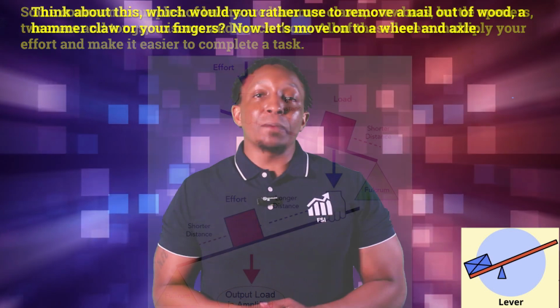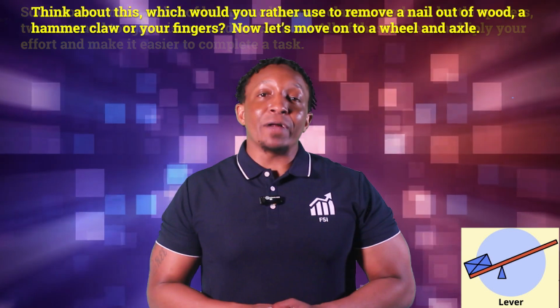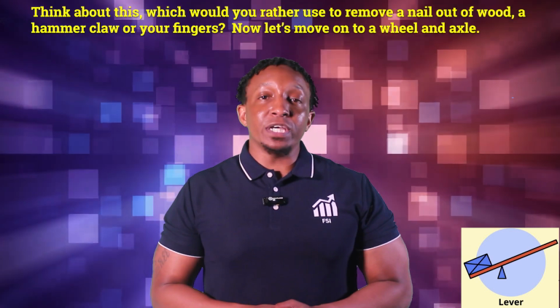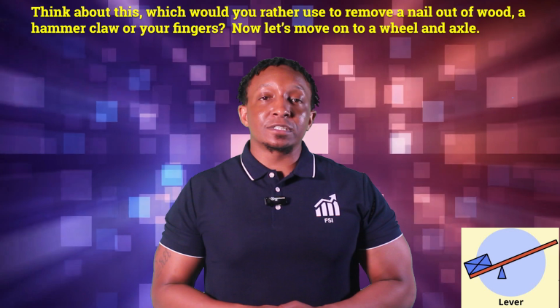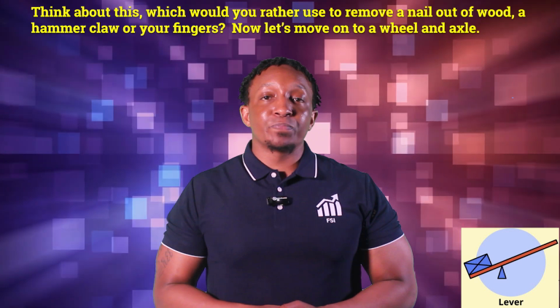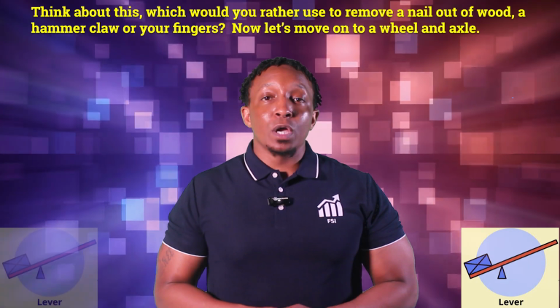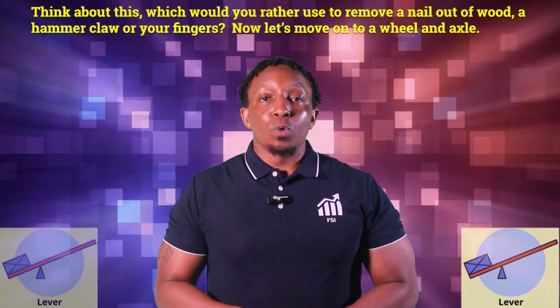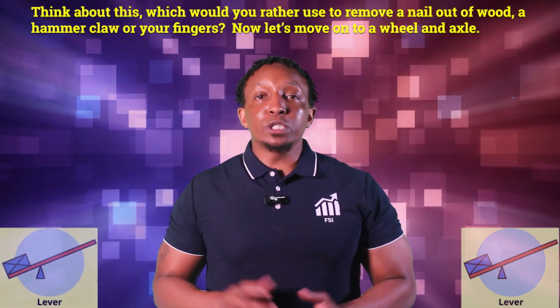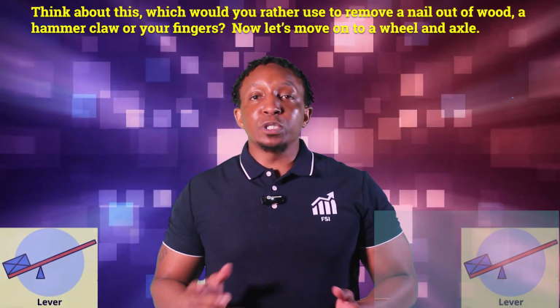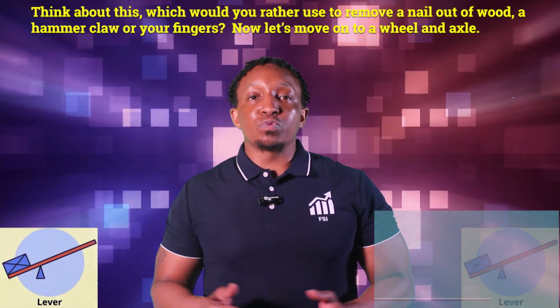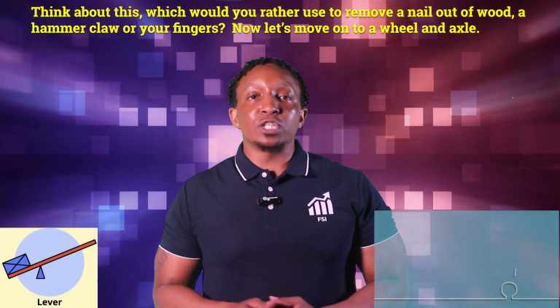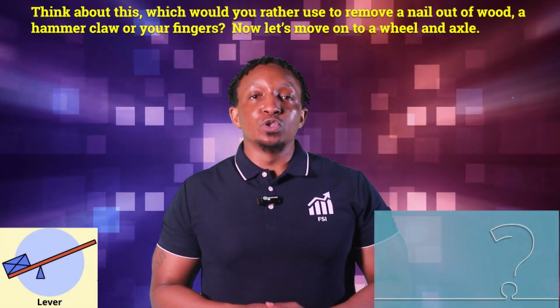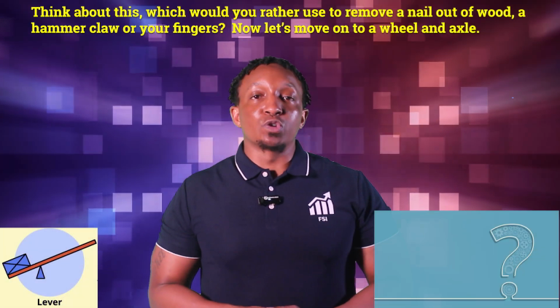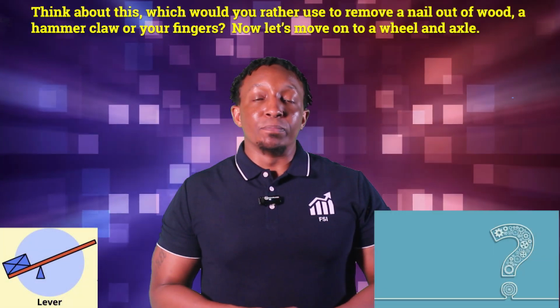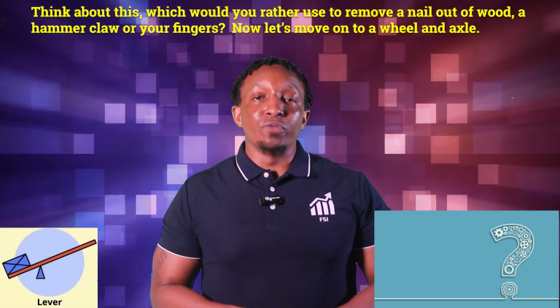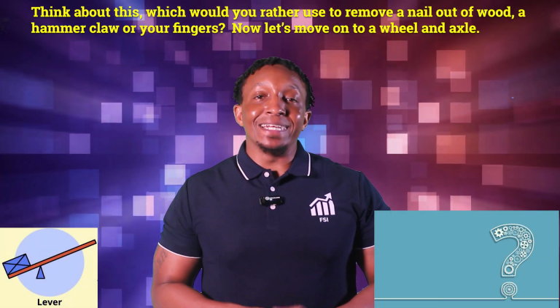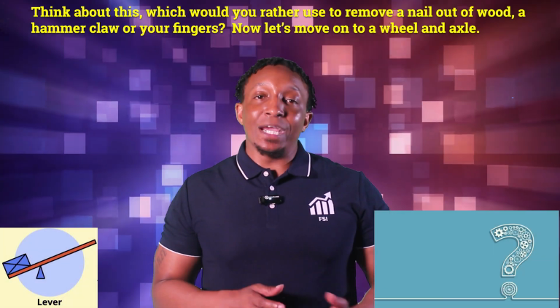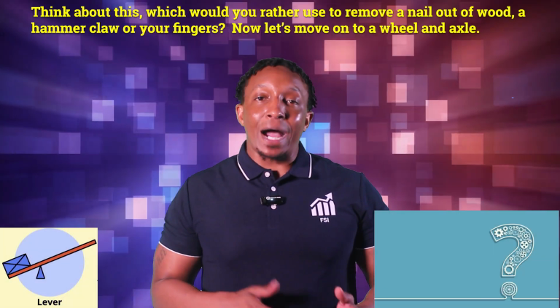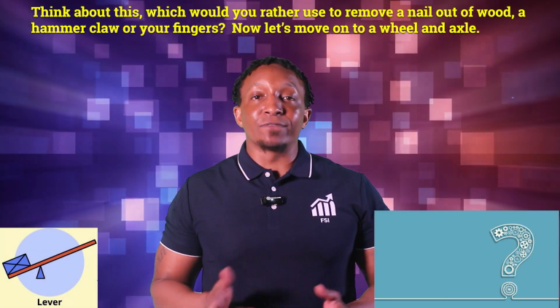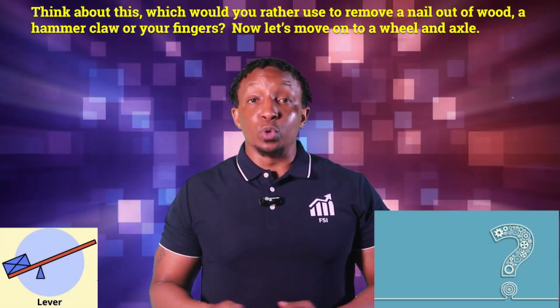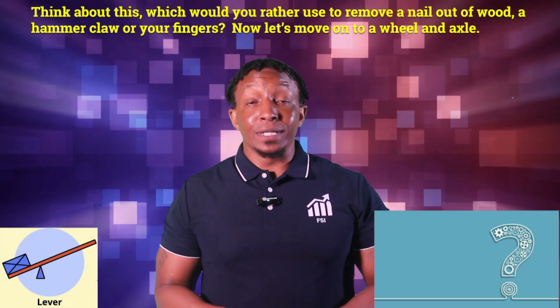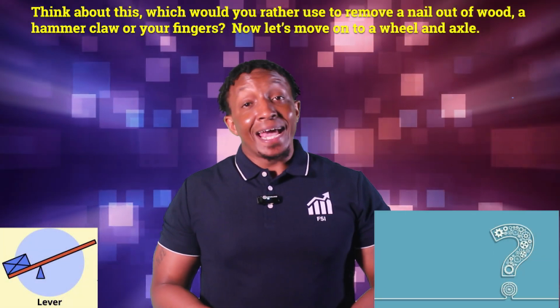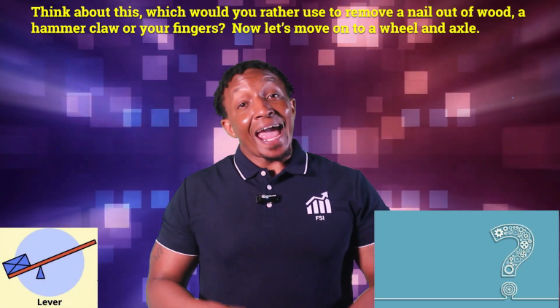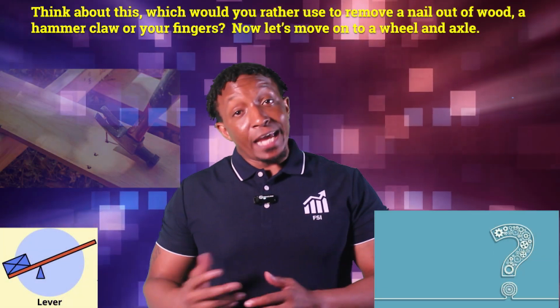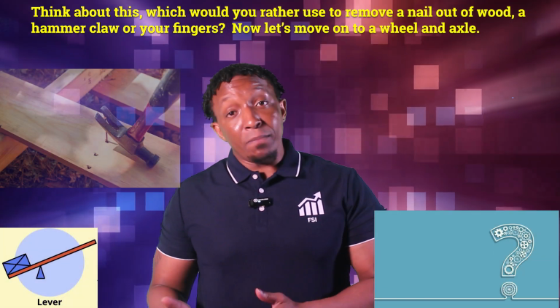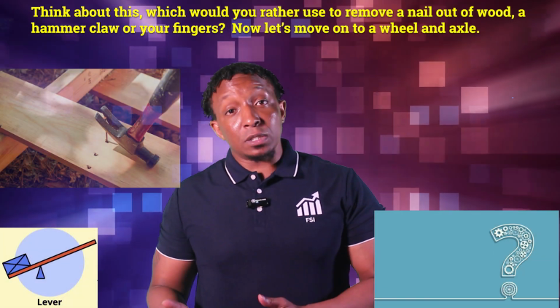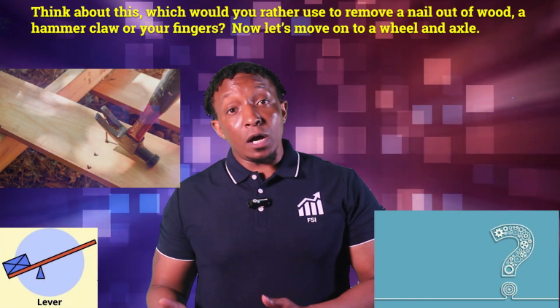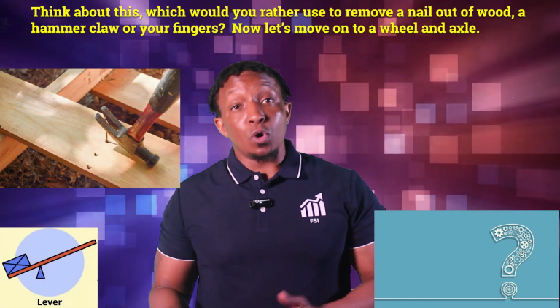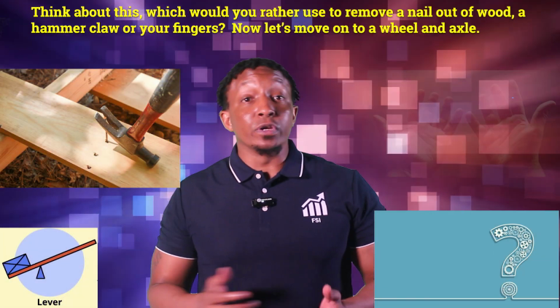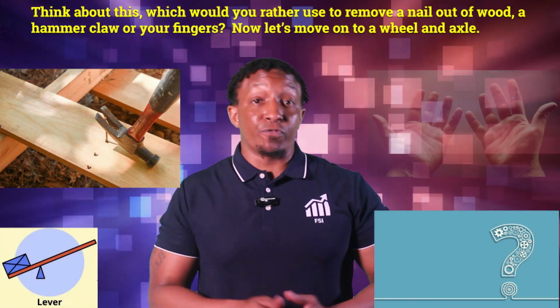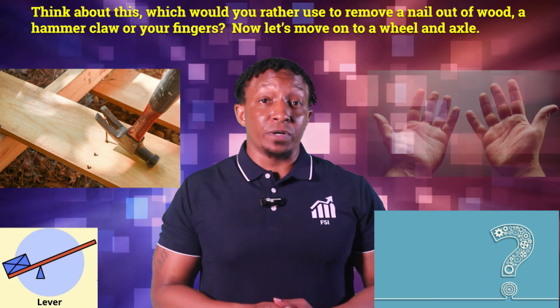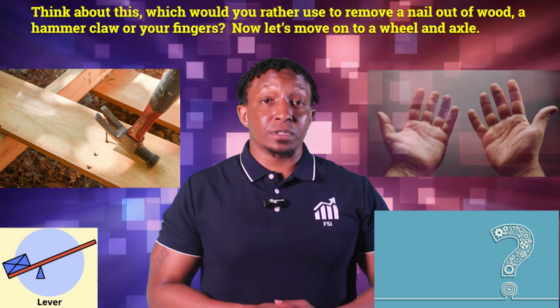Think about this: which would you rather use to remove a nail out of wood — a hammer claw or your fingers? Now let's move on to a wheel and axle.